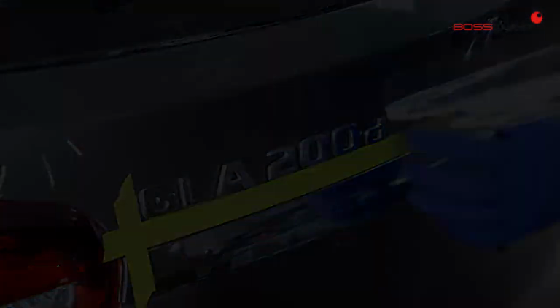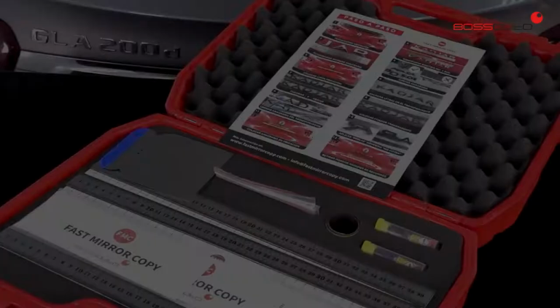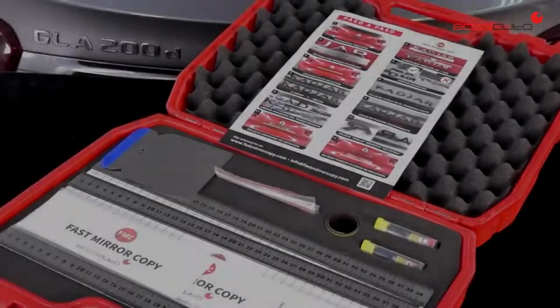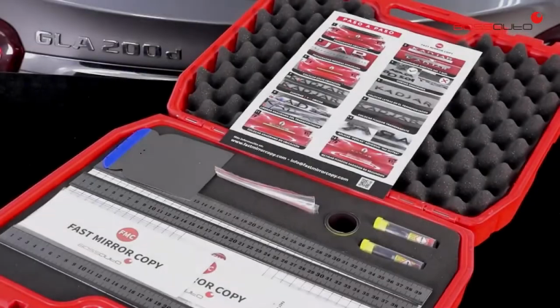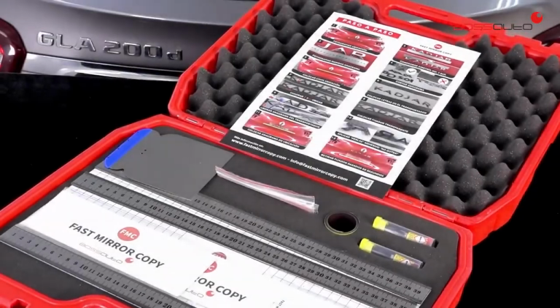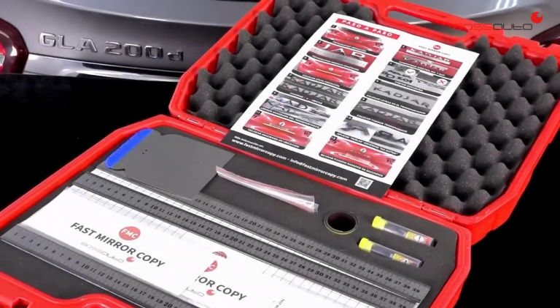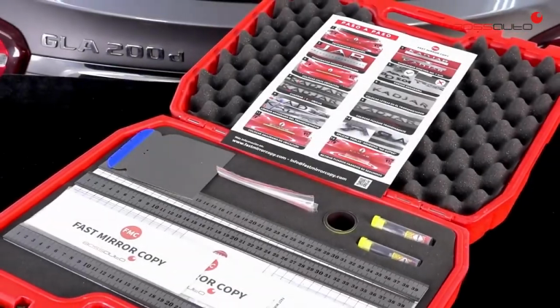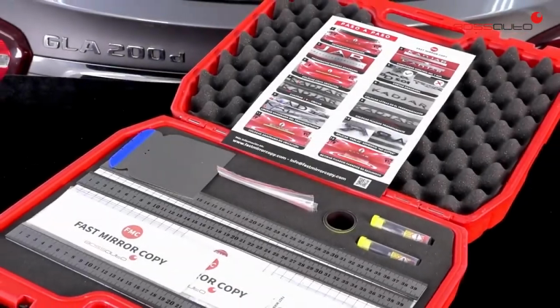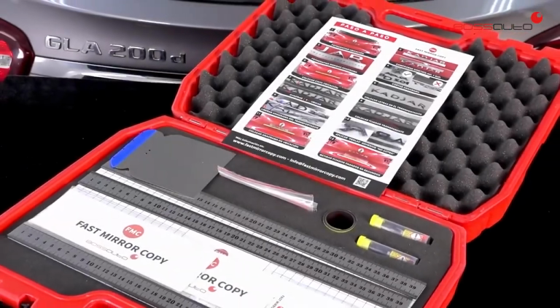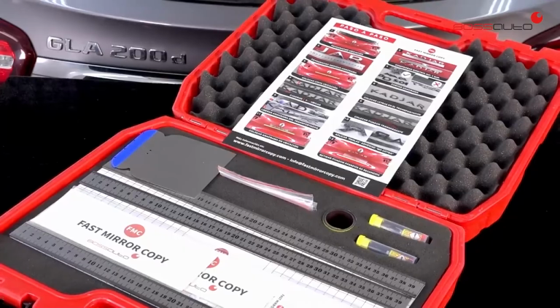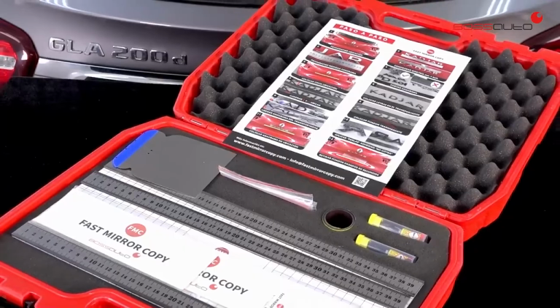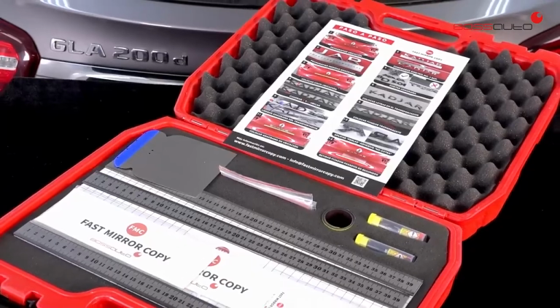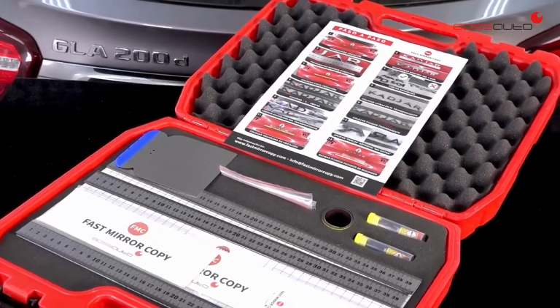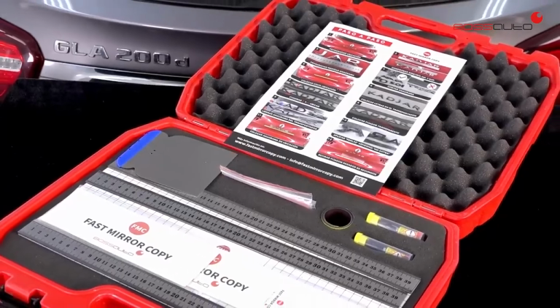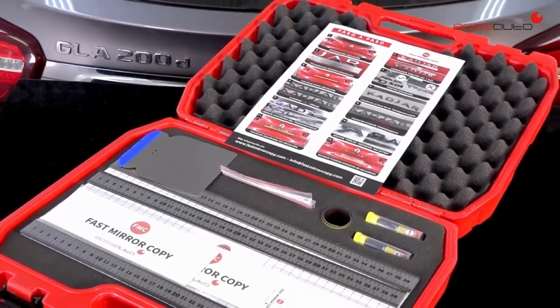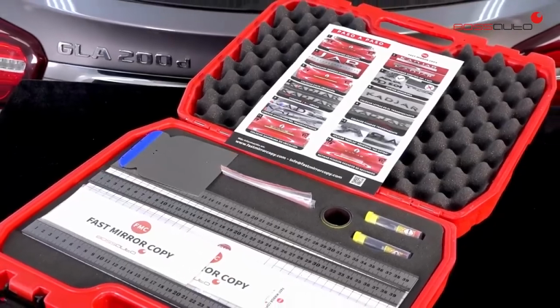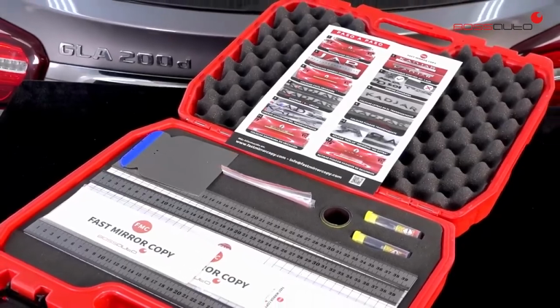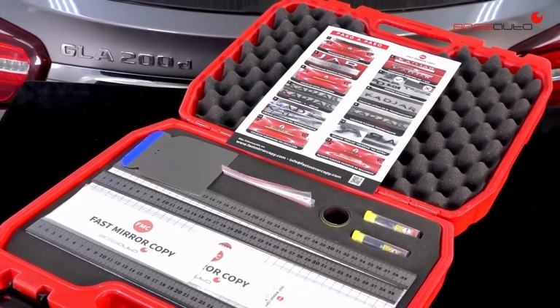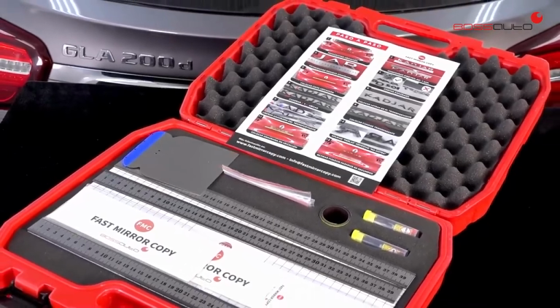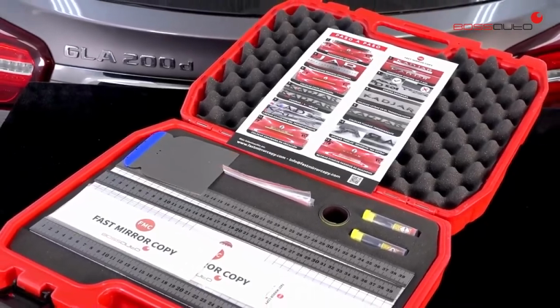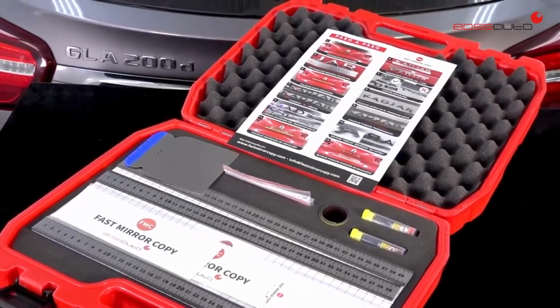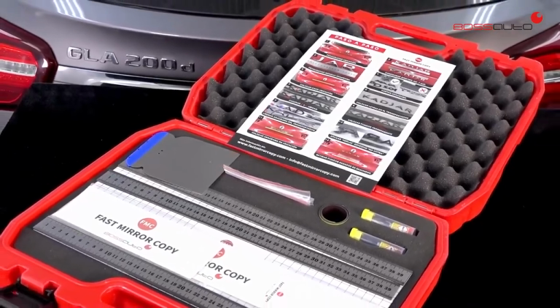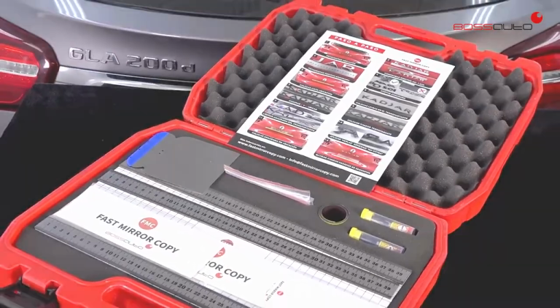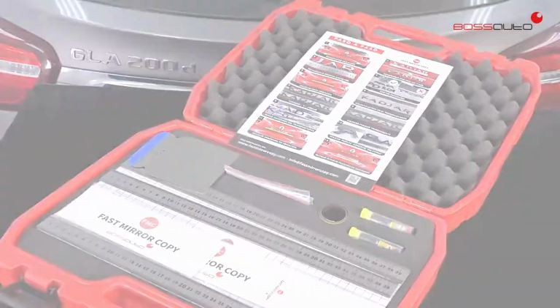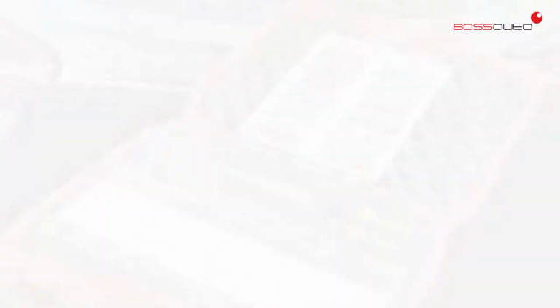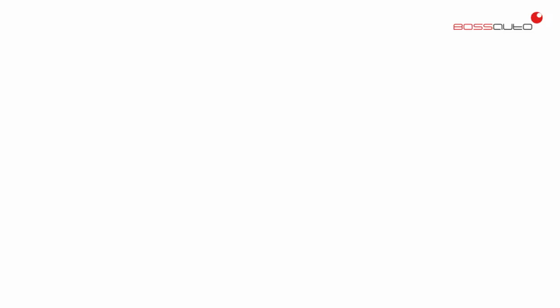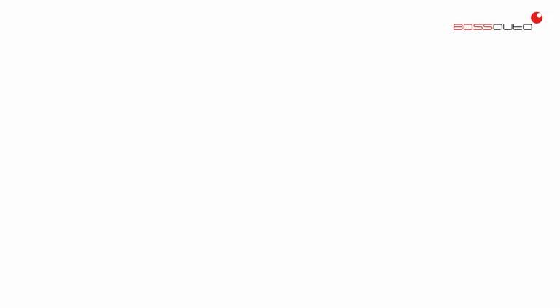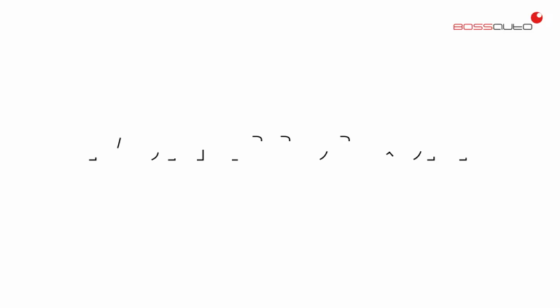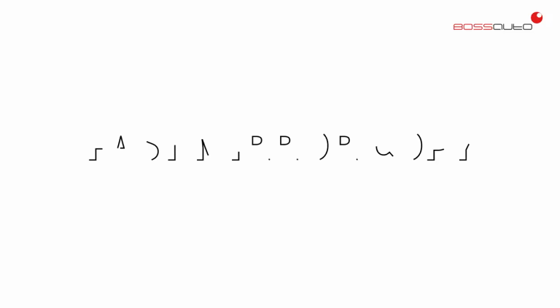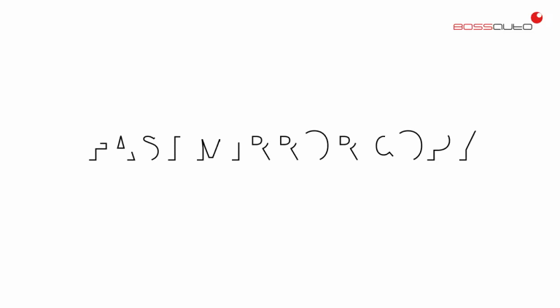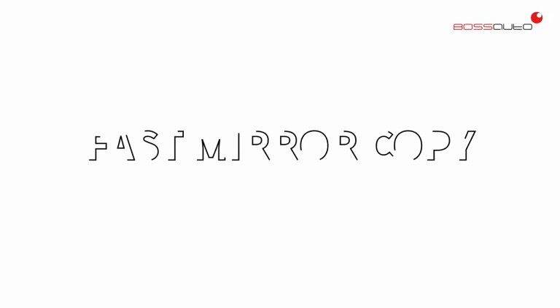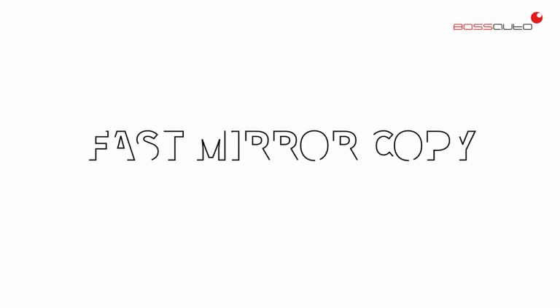Fast Mirror Copy — an essential tool for your body shop. Order yours now. Bos Alta Anova.